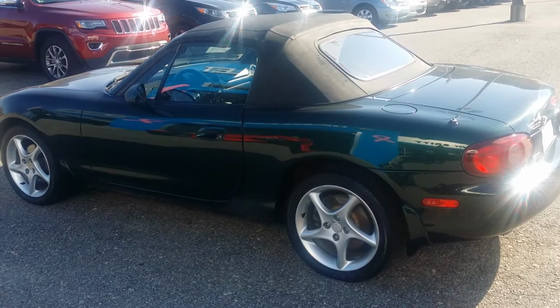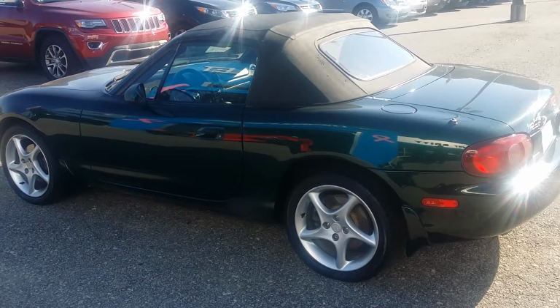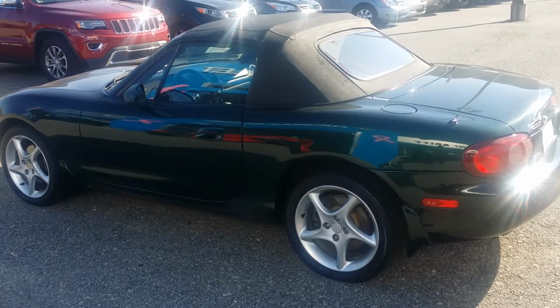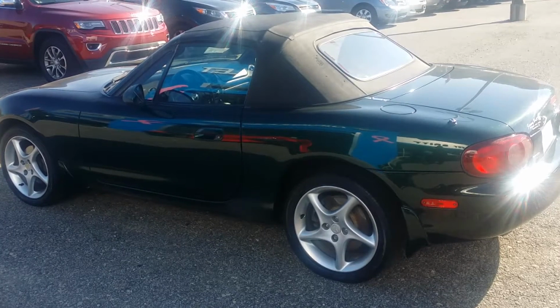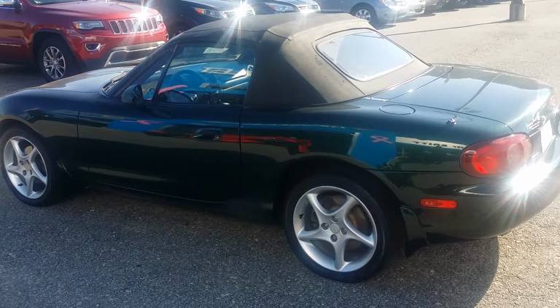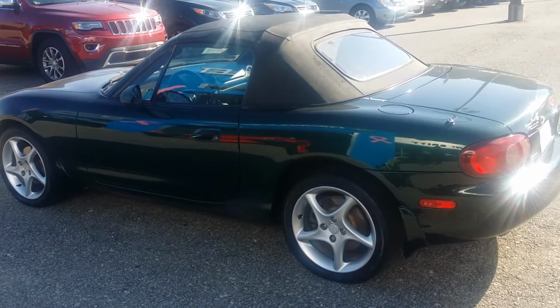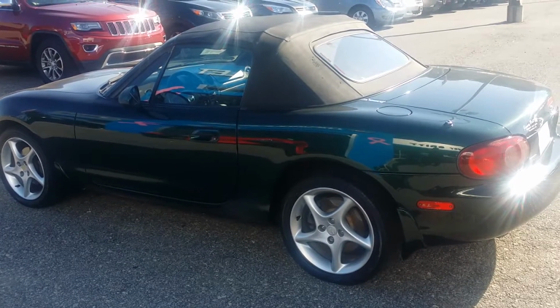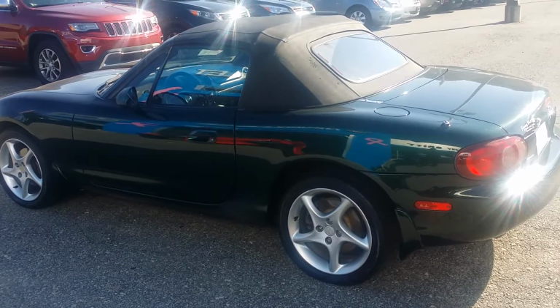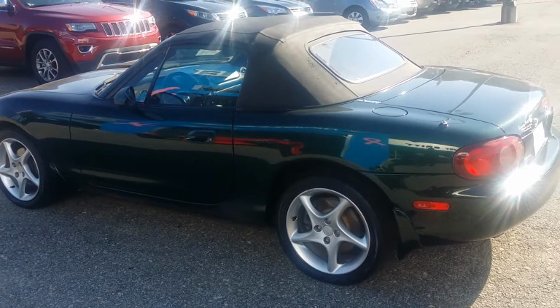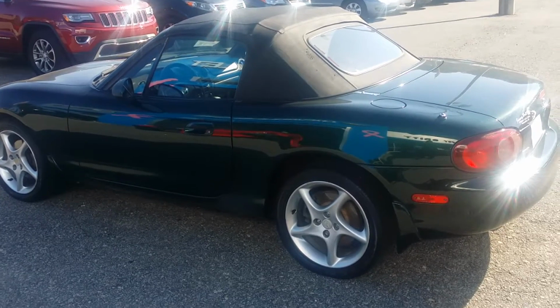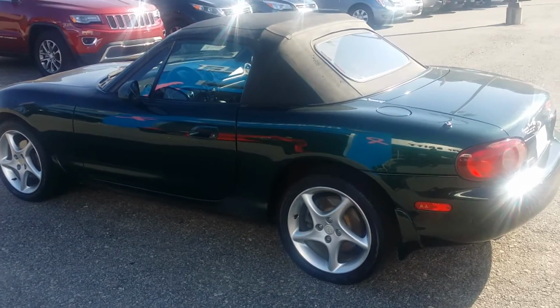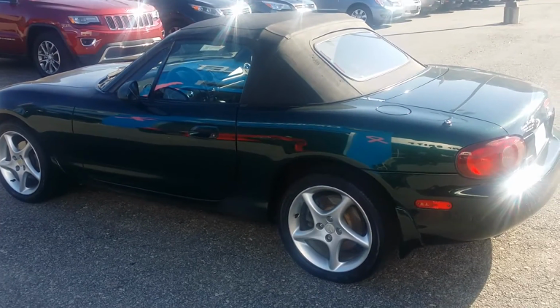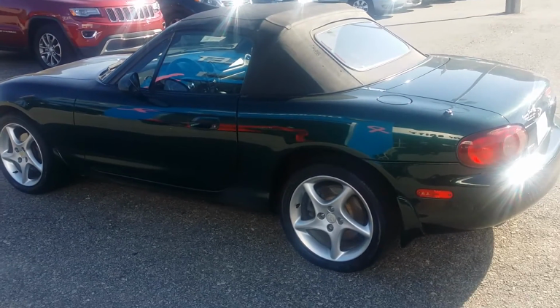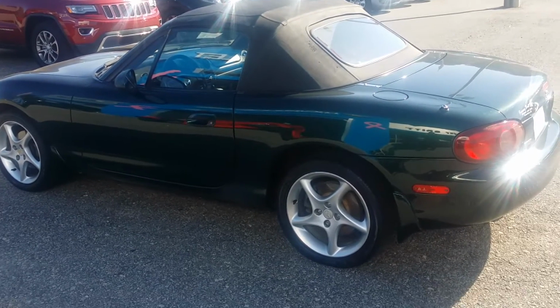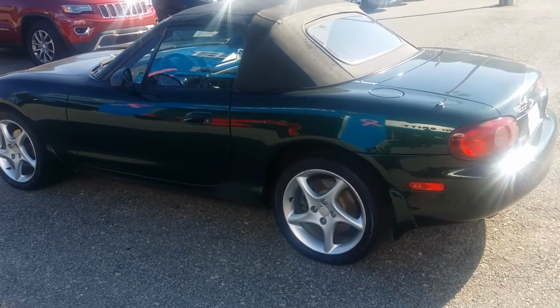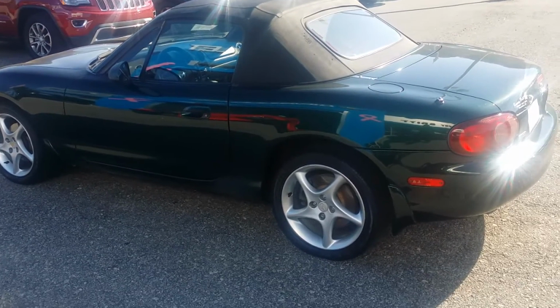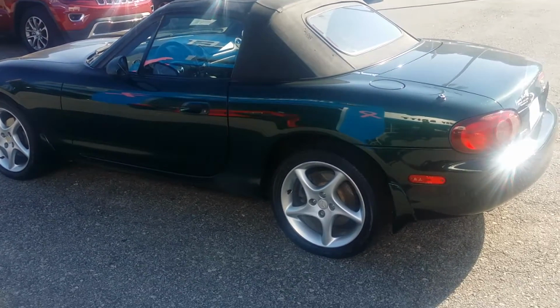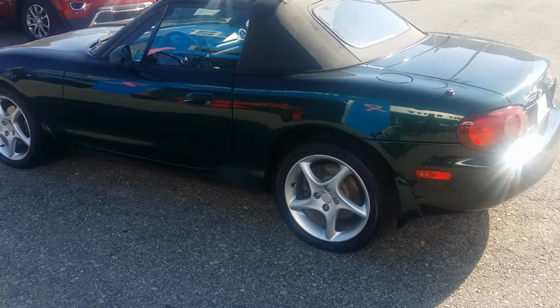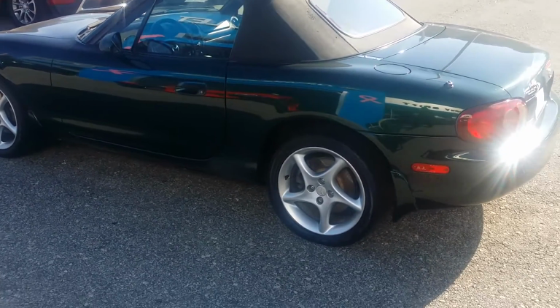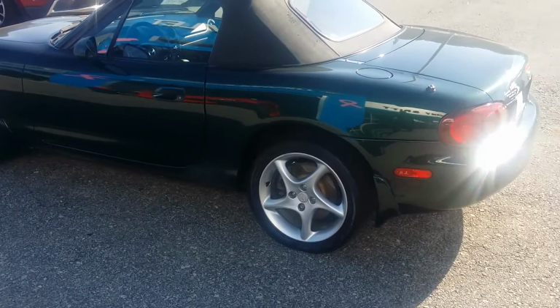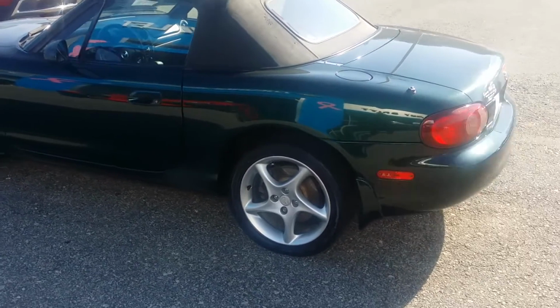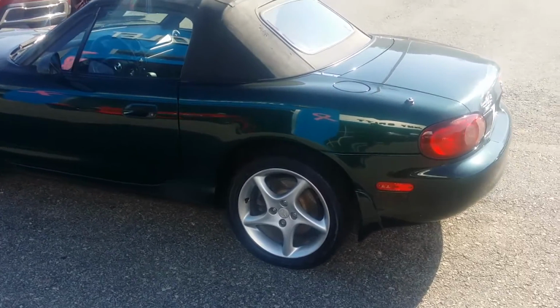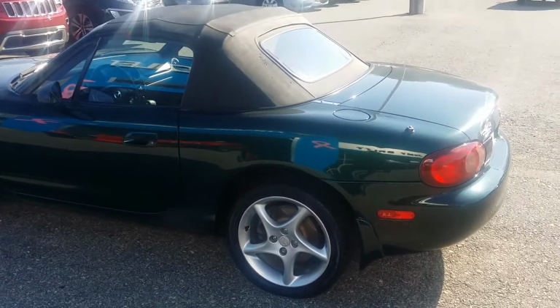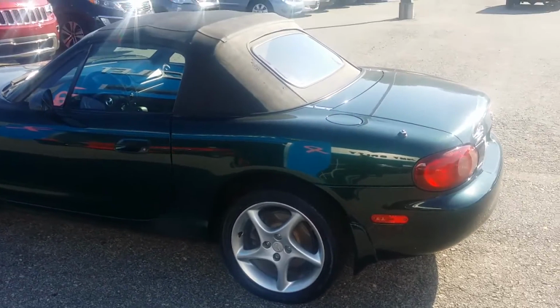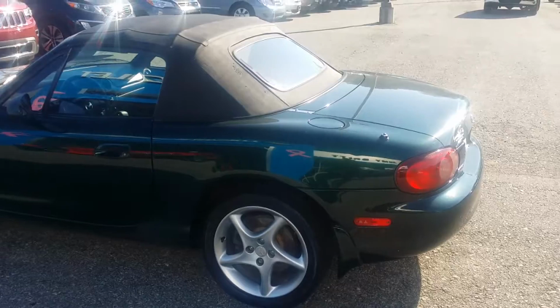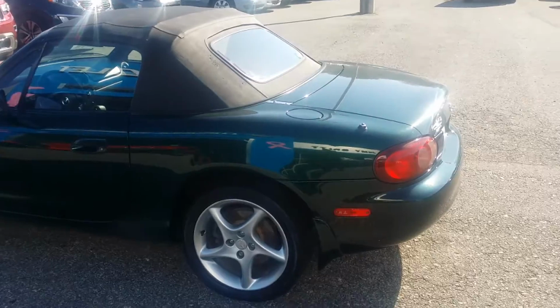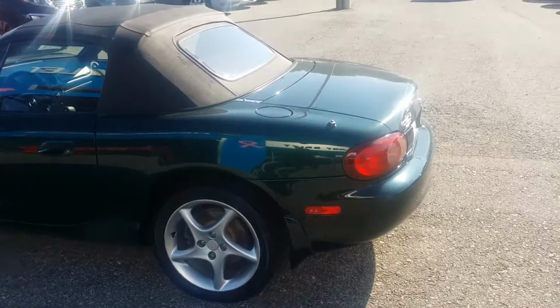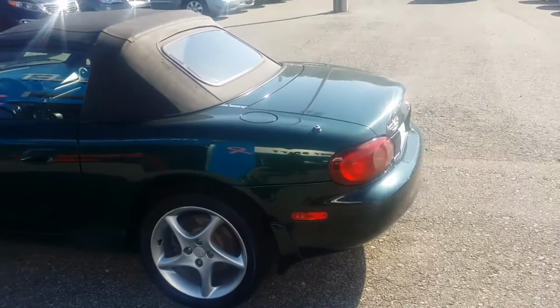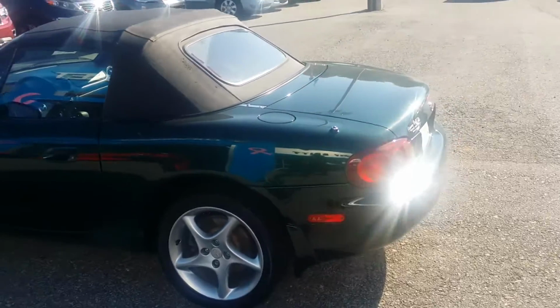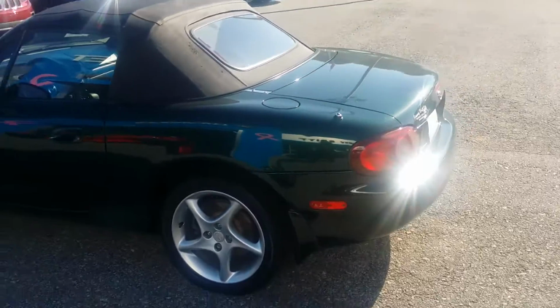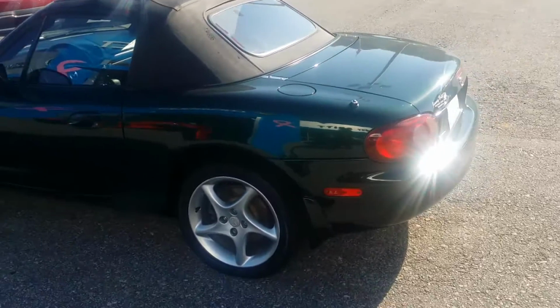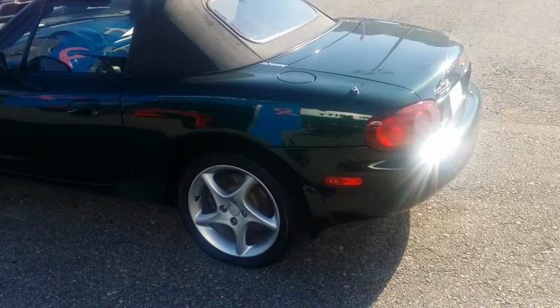Hey Dean, this is Michael over at Jimmy Britt Chevrolet. Just thought I'd give you a quick look at the Miata that I have.